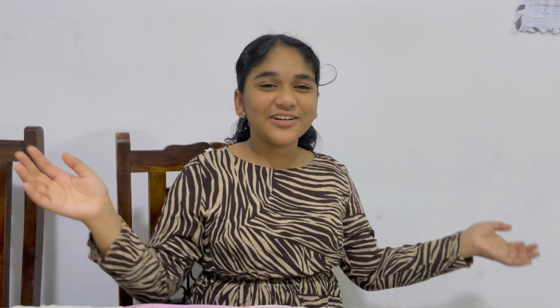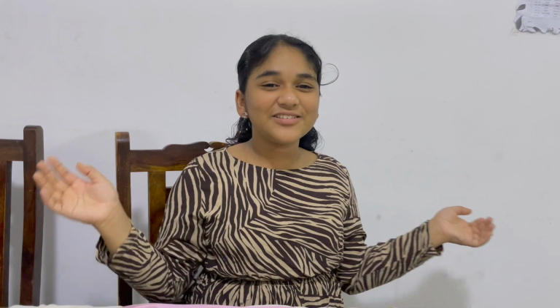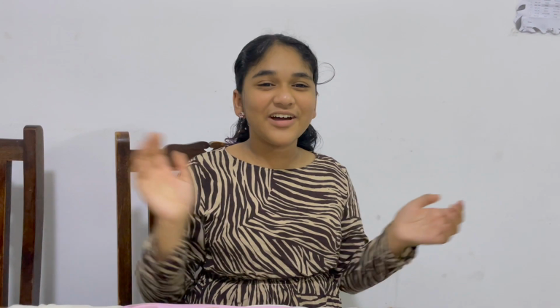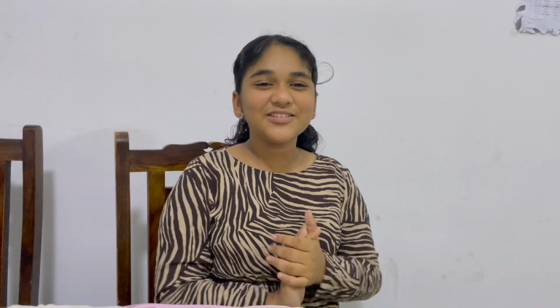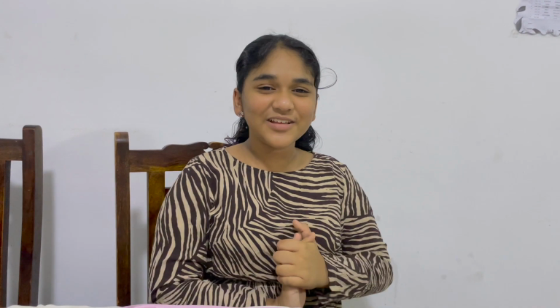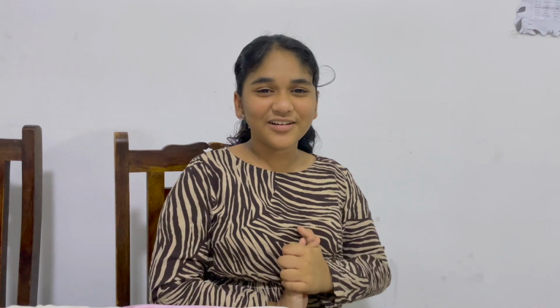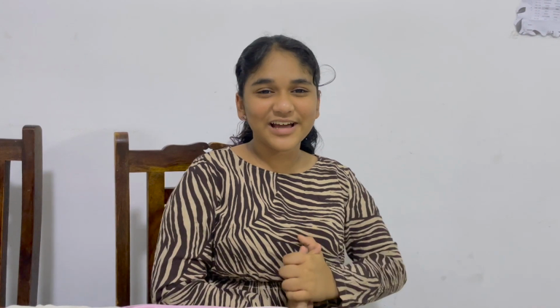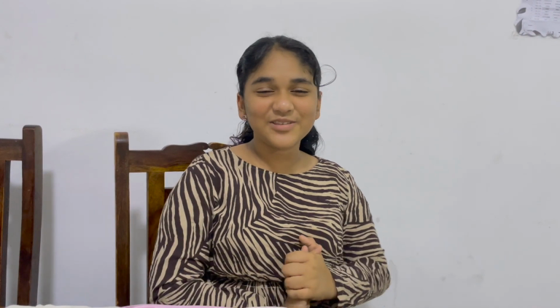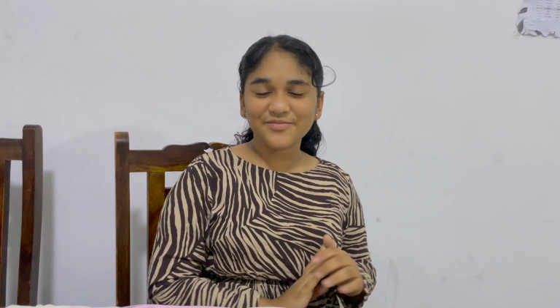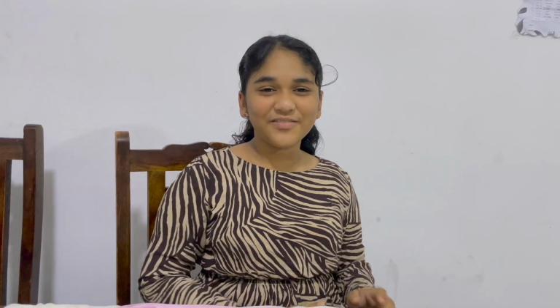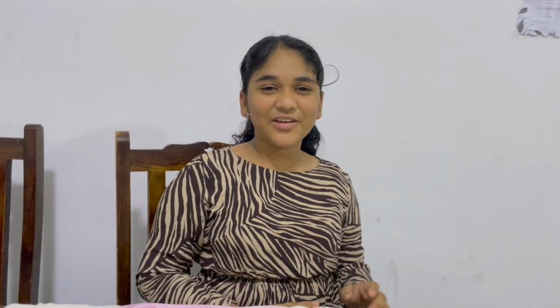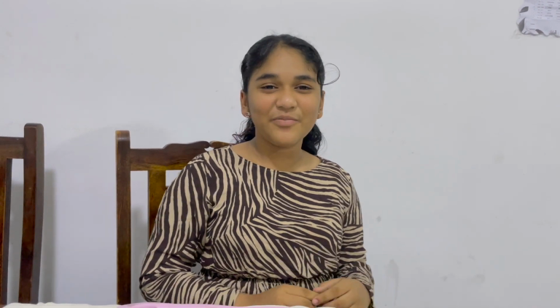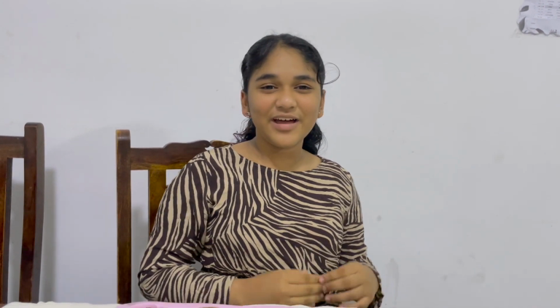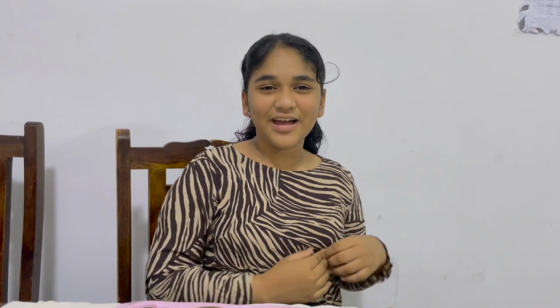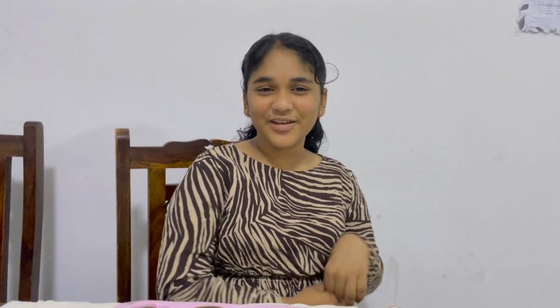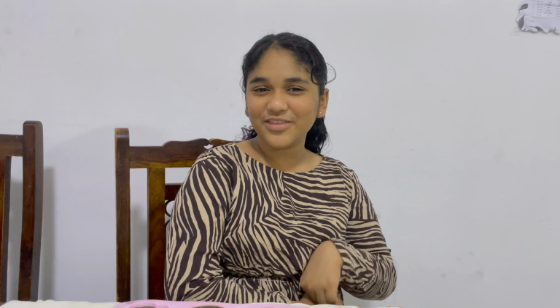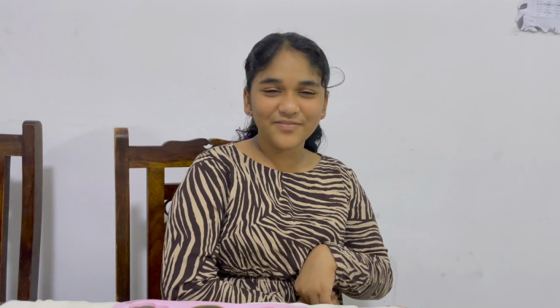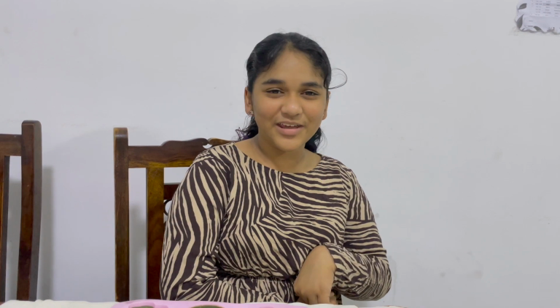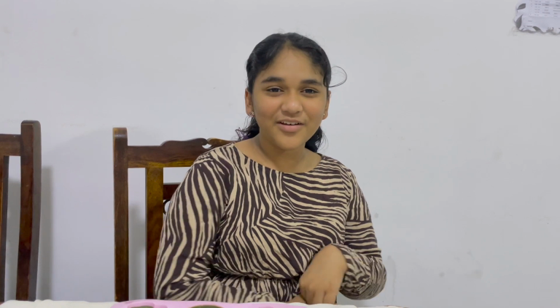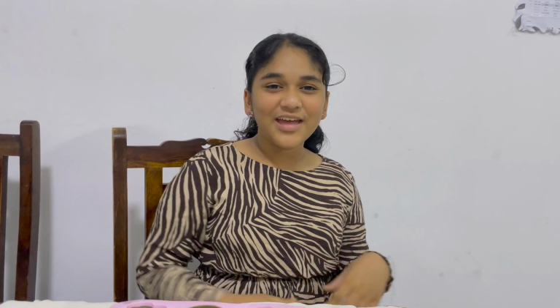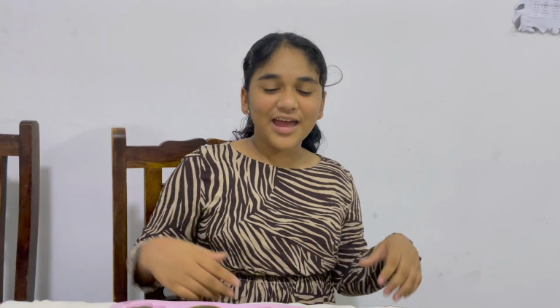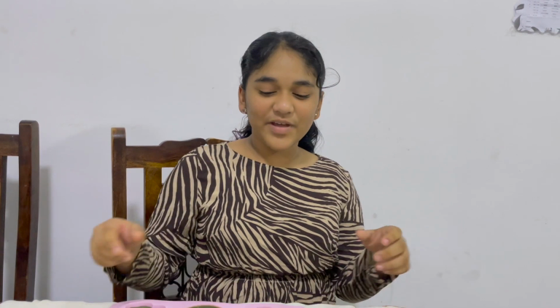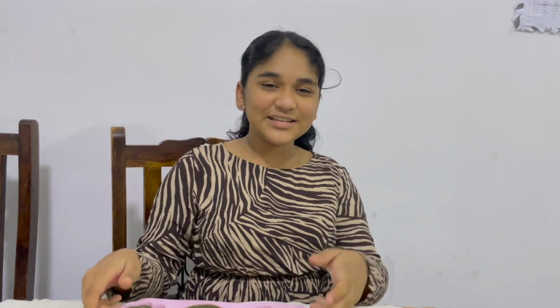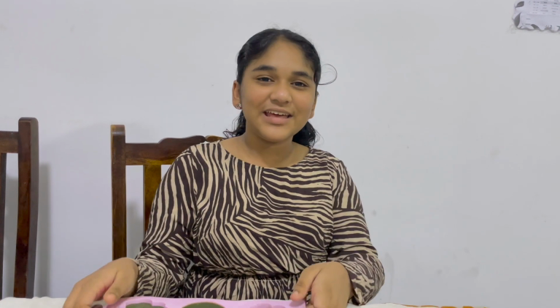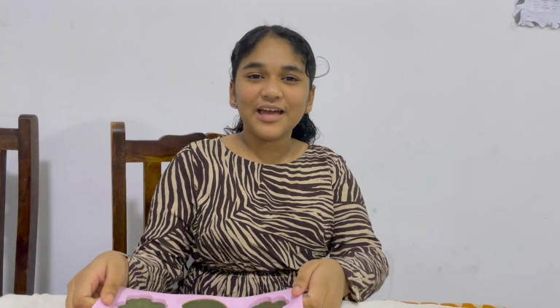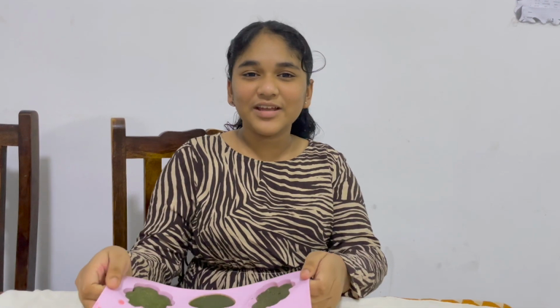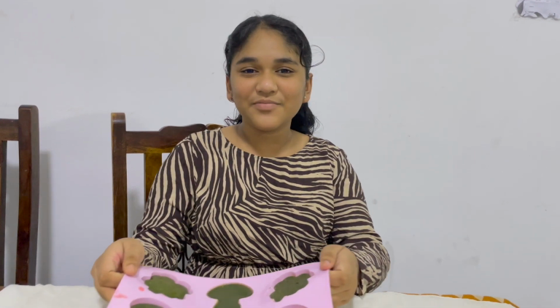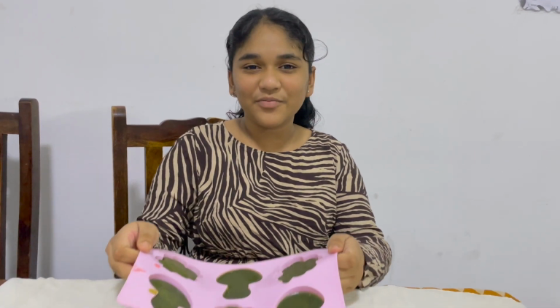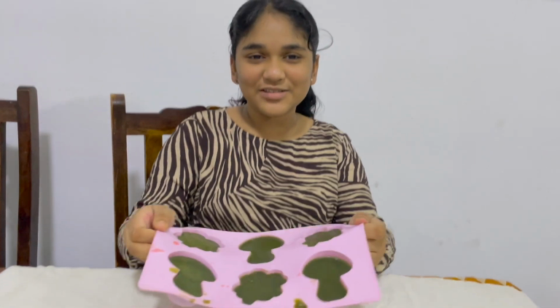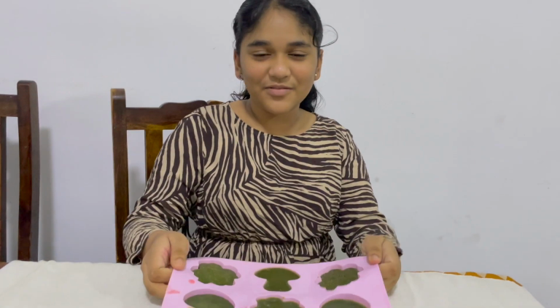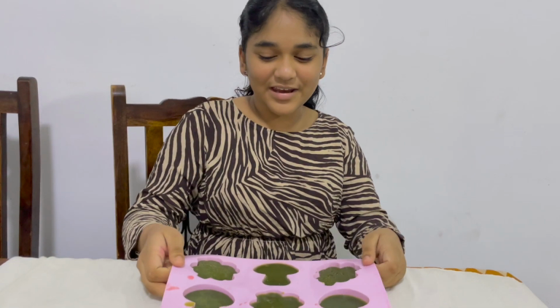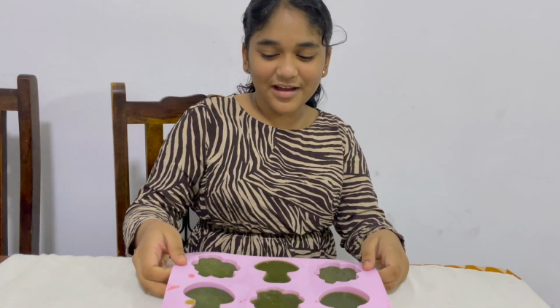I know it's been a long time since I made a video, but I'm here with a new video. I made some homemade soap.